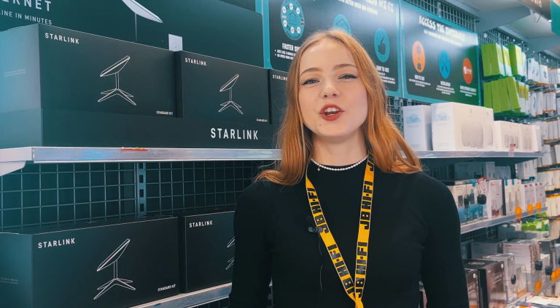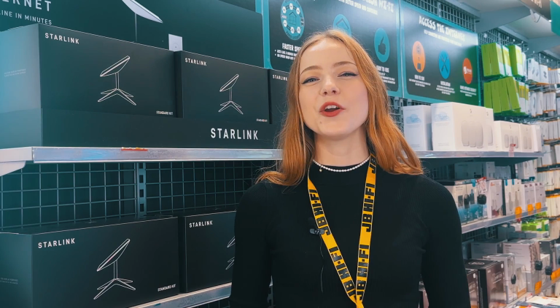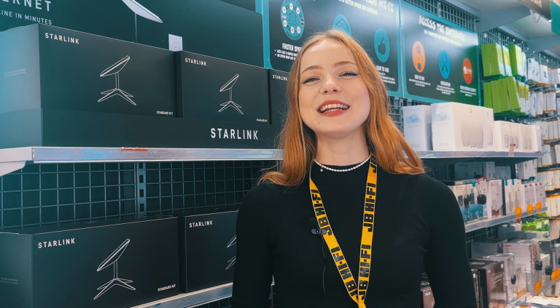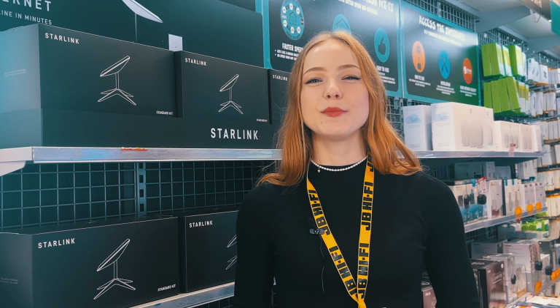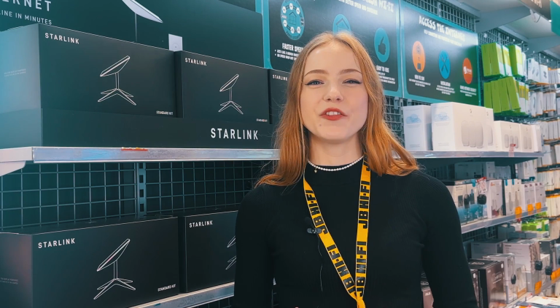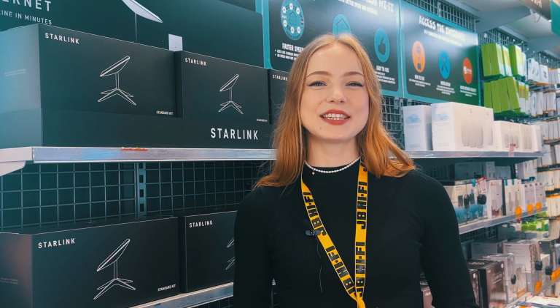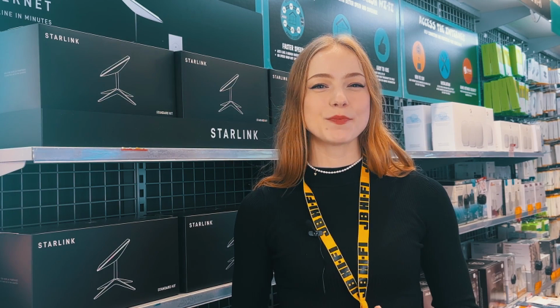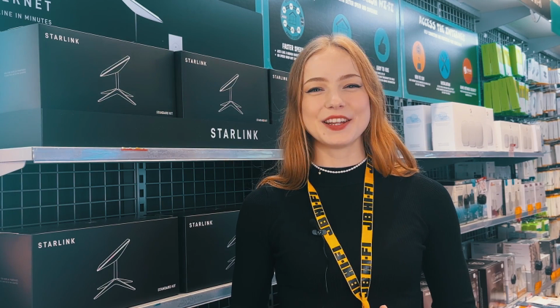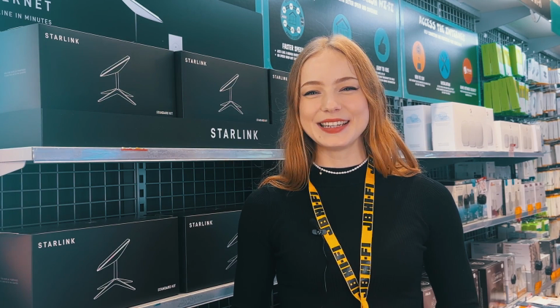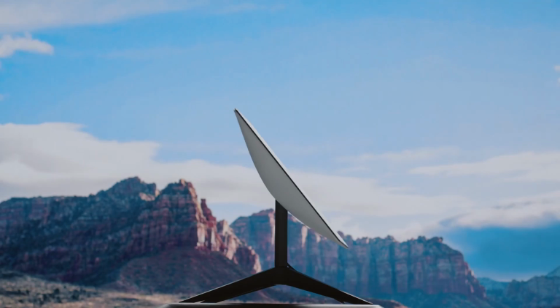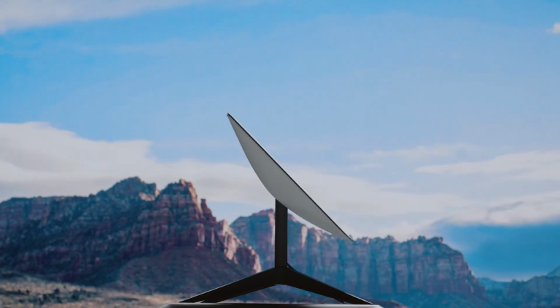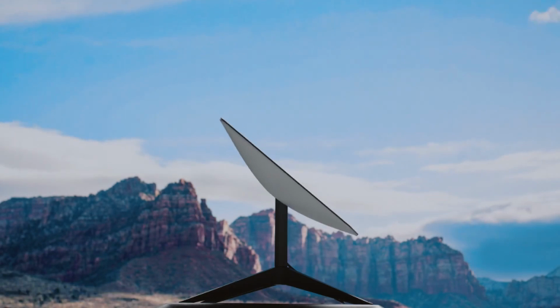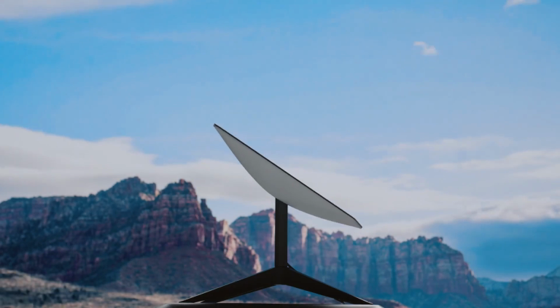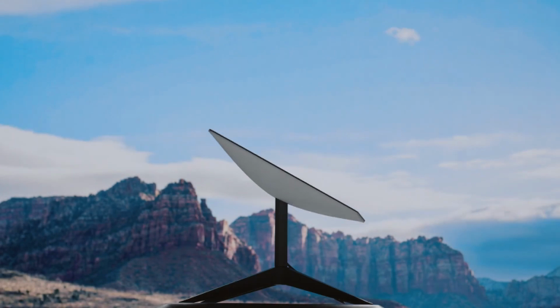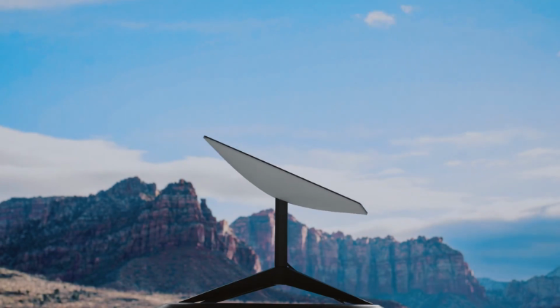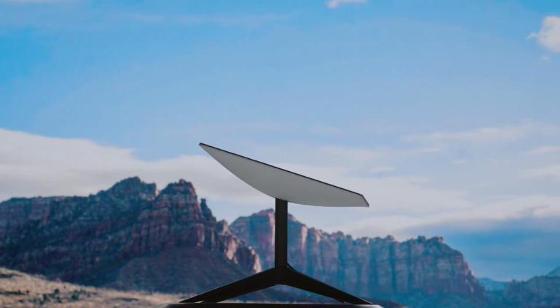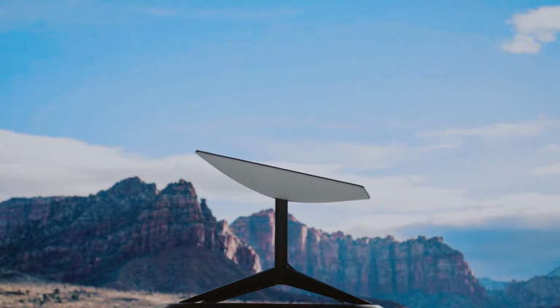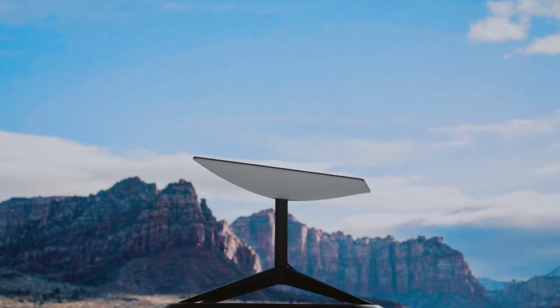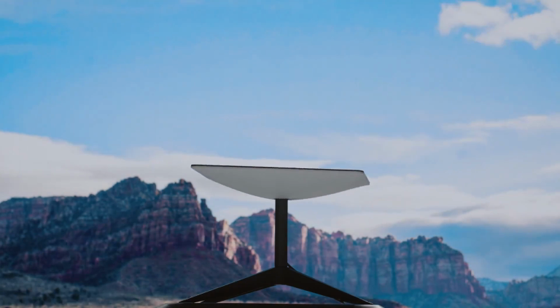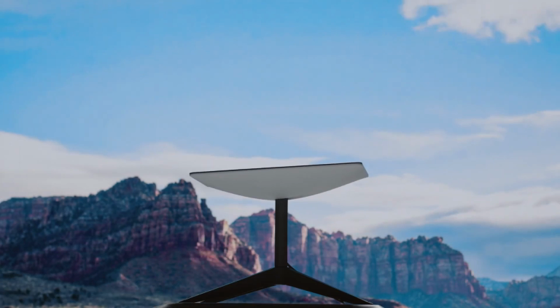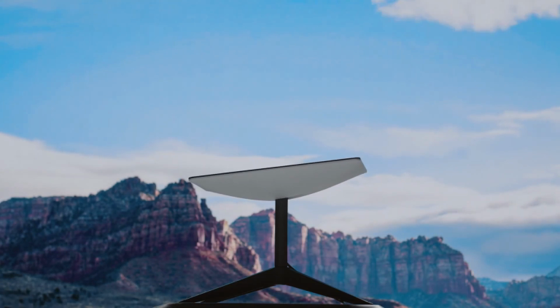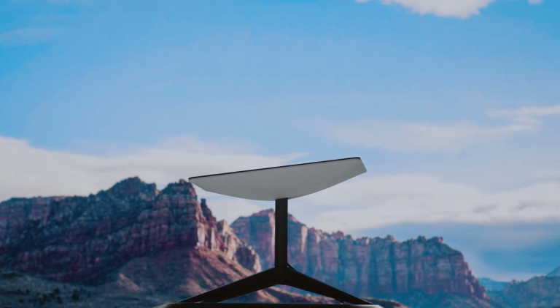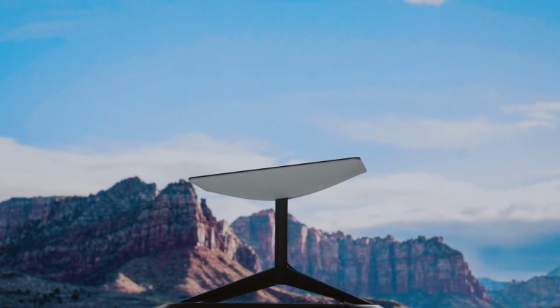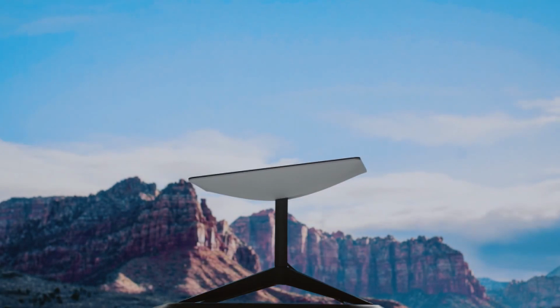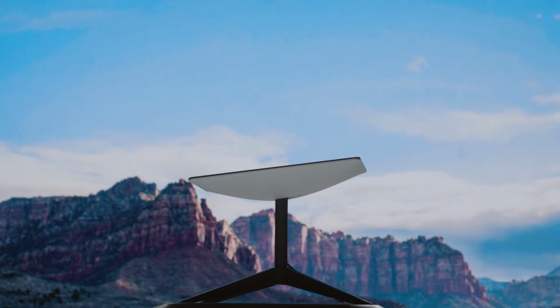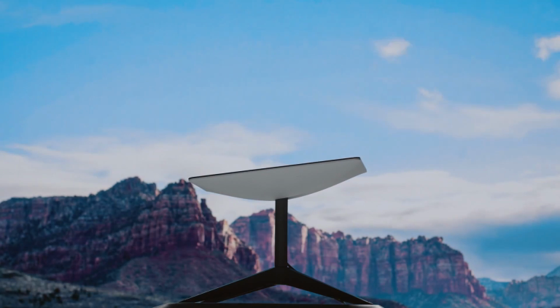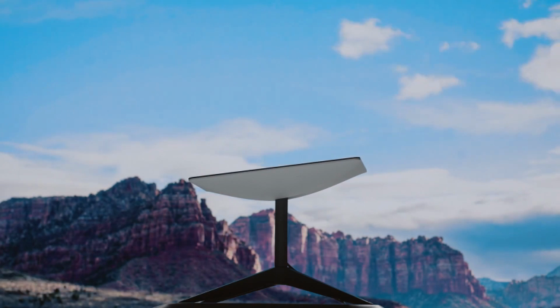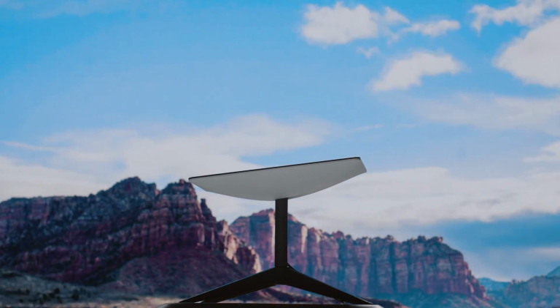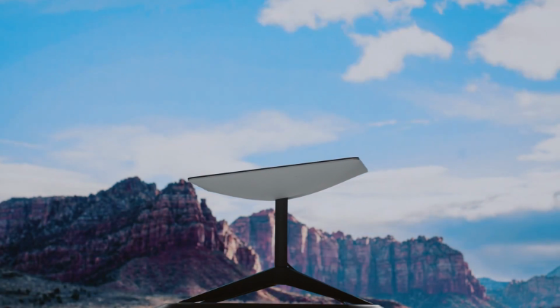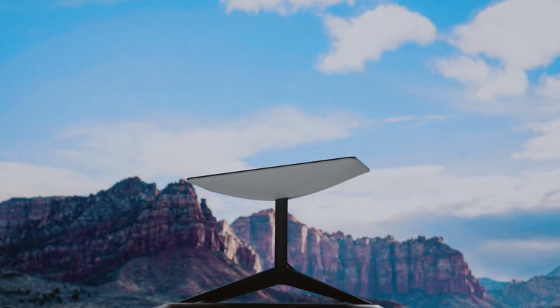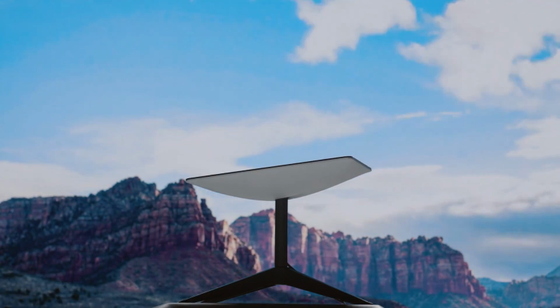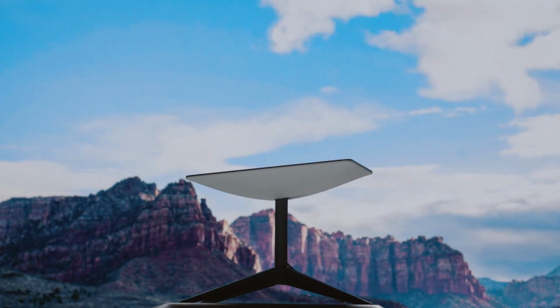No need to maneuver the dish manually — Starlink automatically scans the sky and points itself at the best available satellite. Easy.